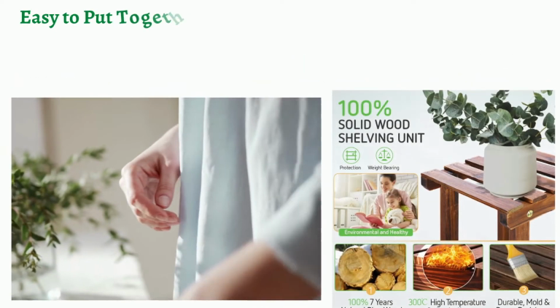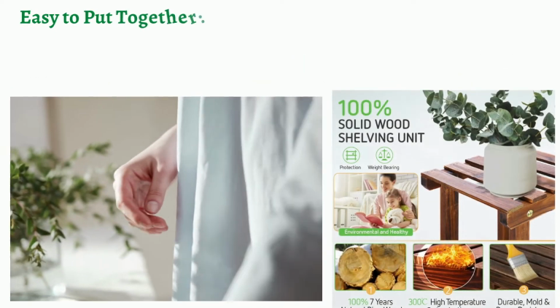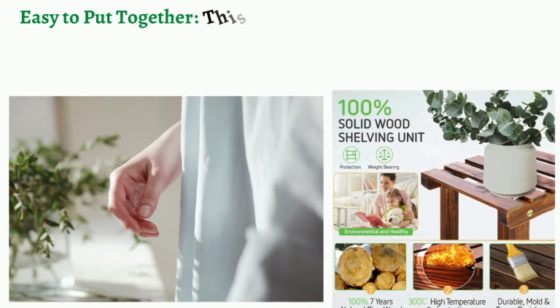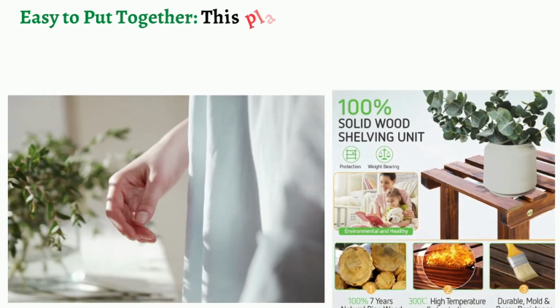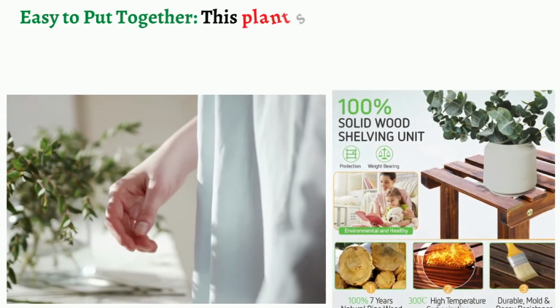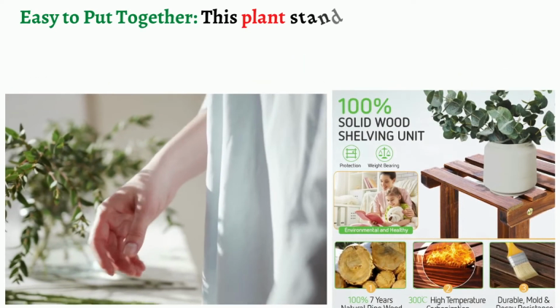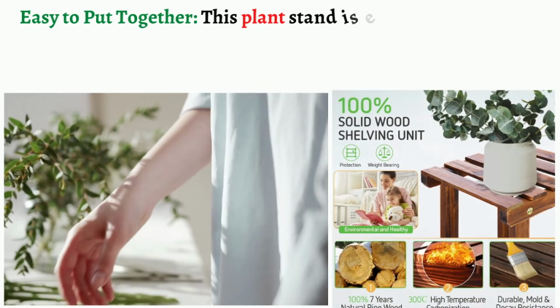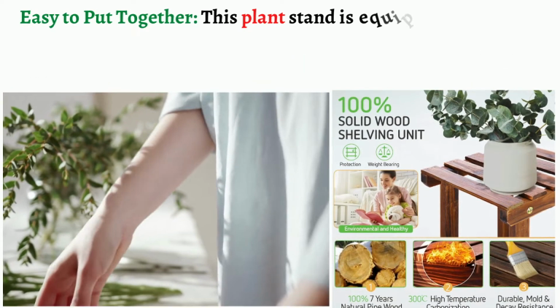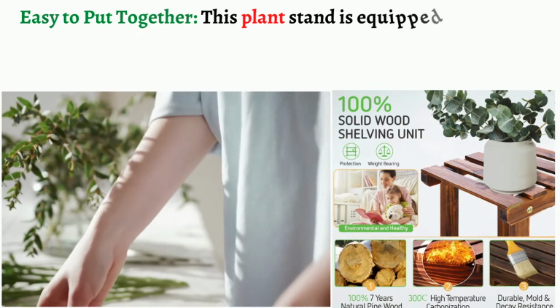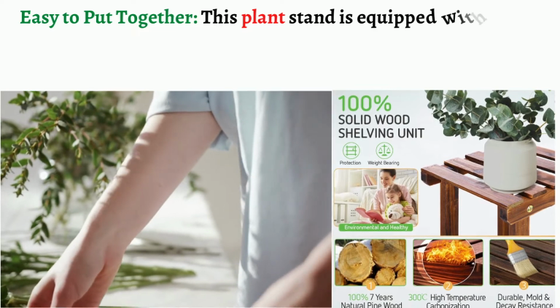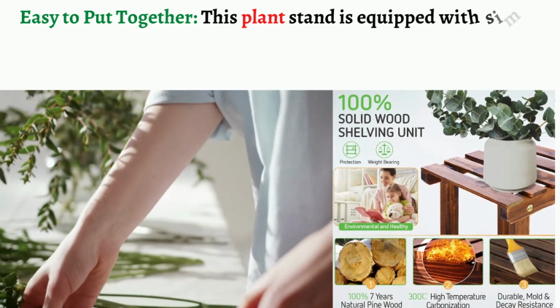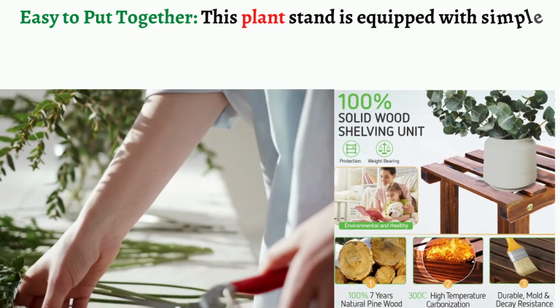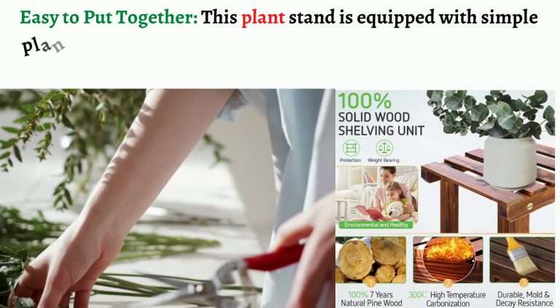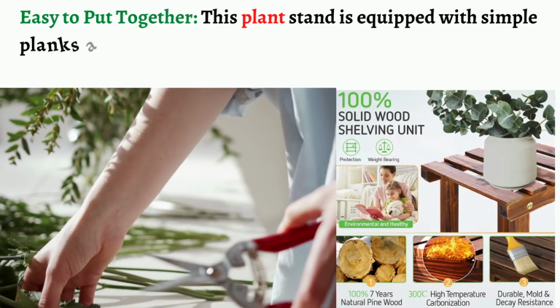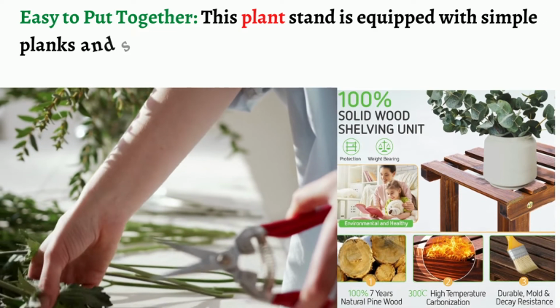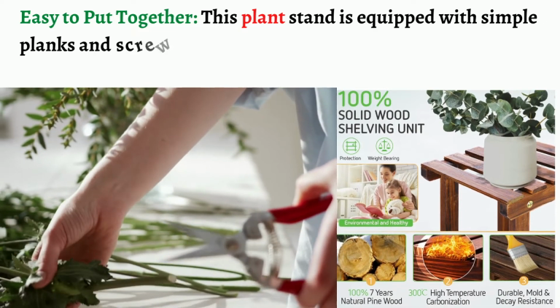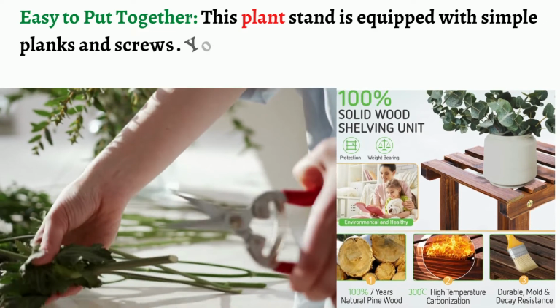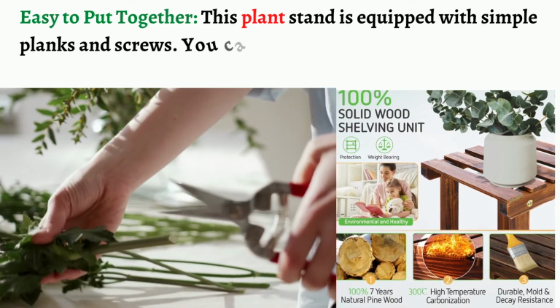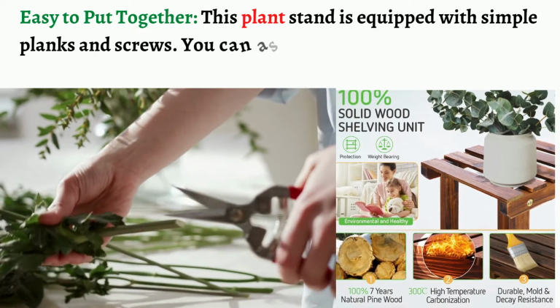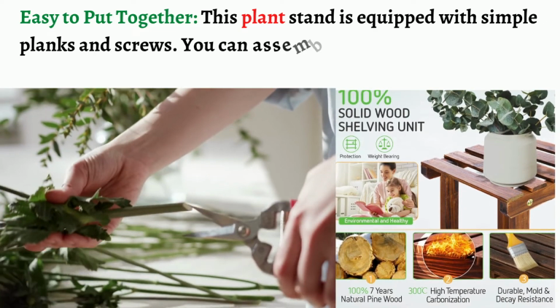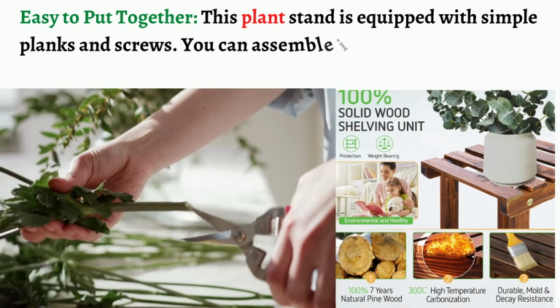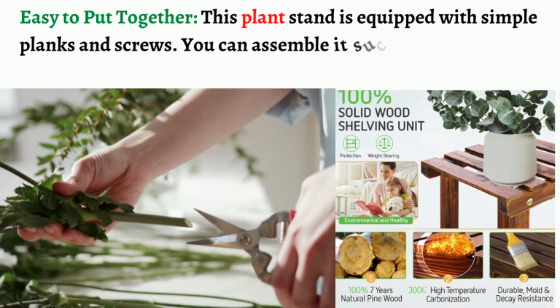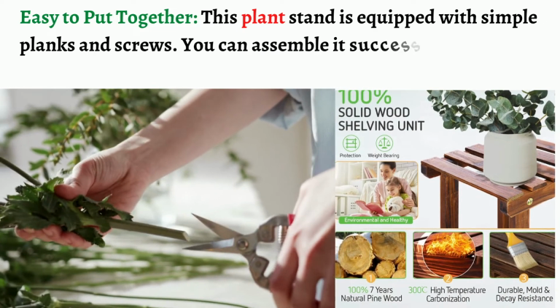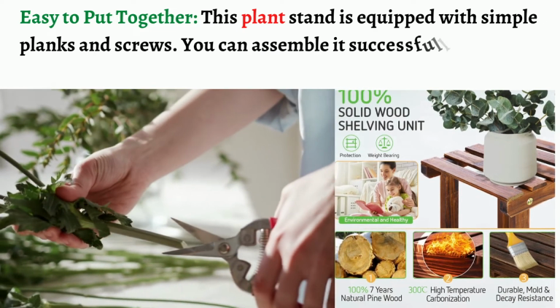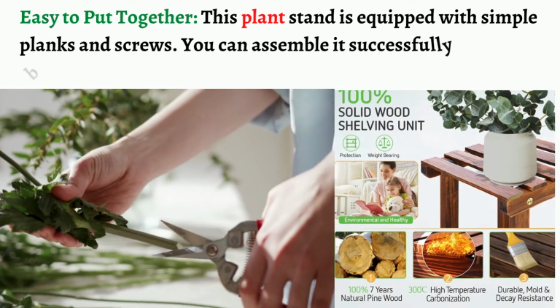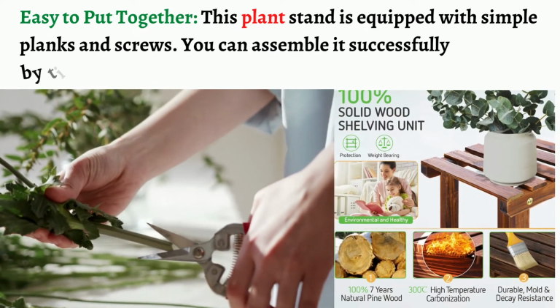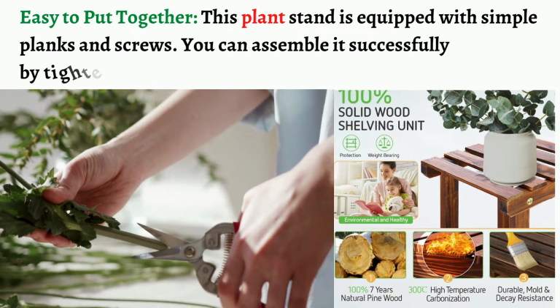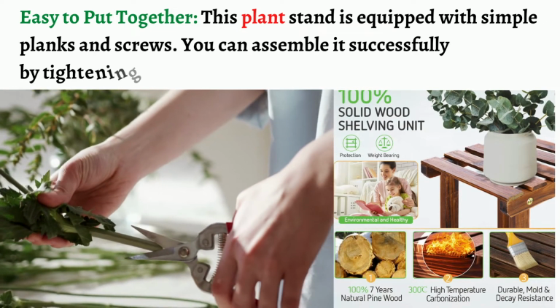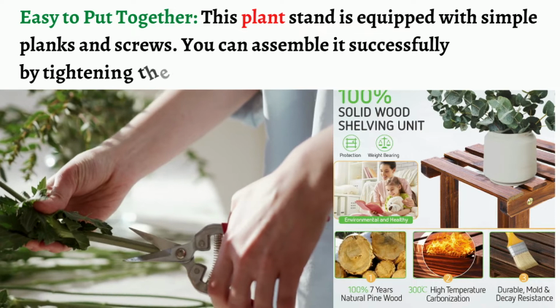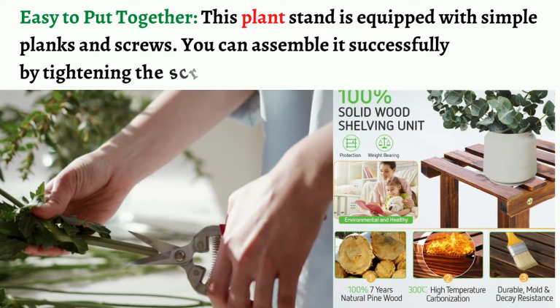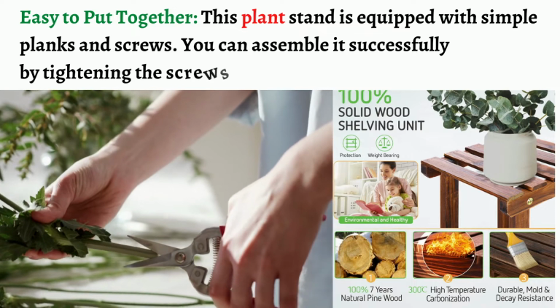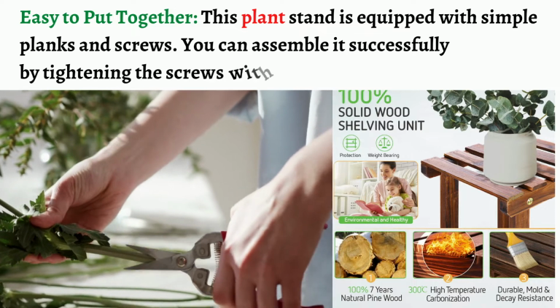Easy to put together: this plant stand is equipped with simple planks and screws. You can assemble it successfully by tightening the screws with a tool.